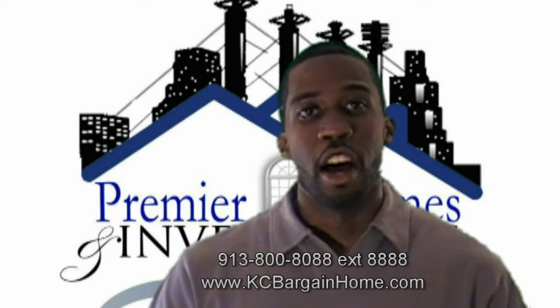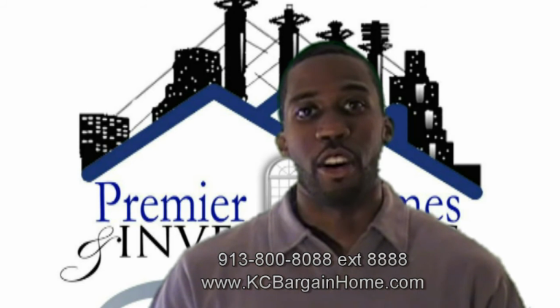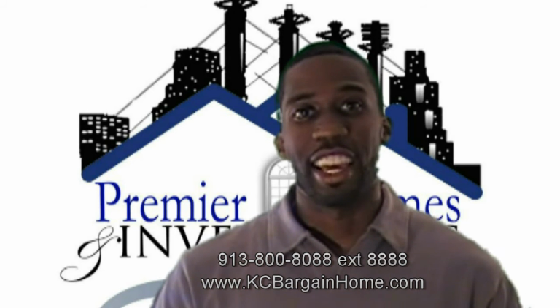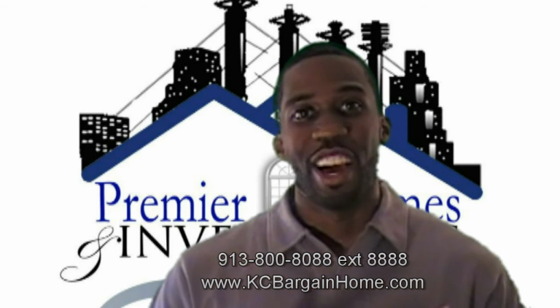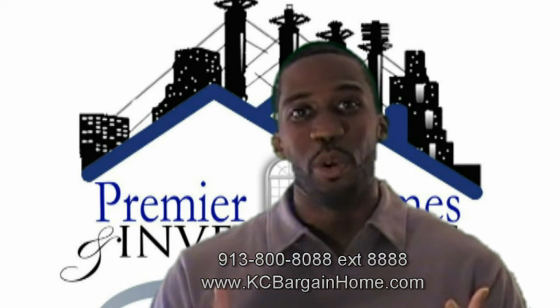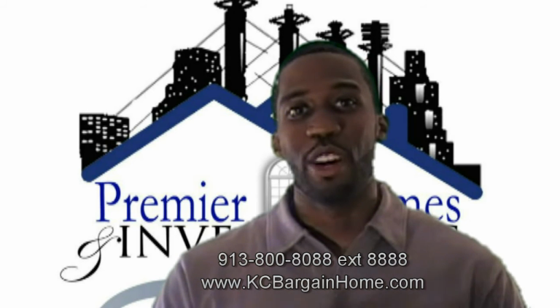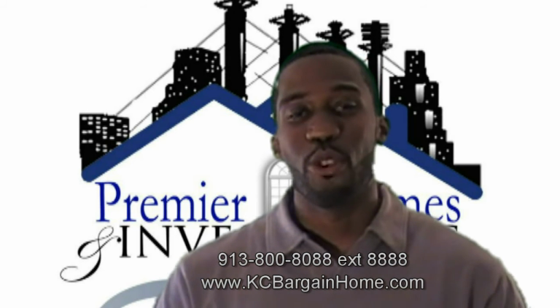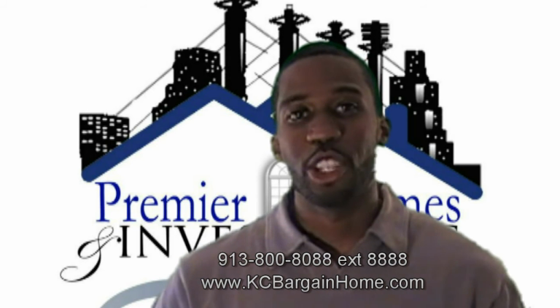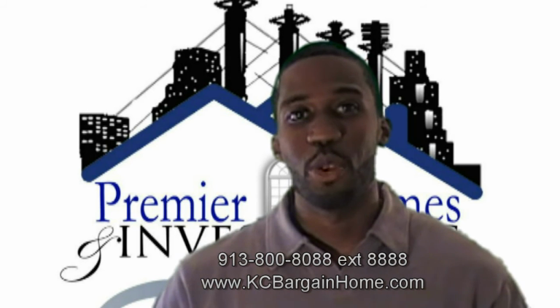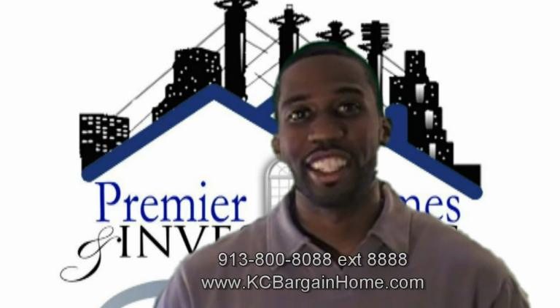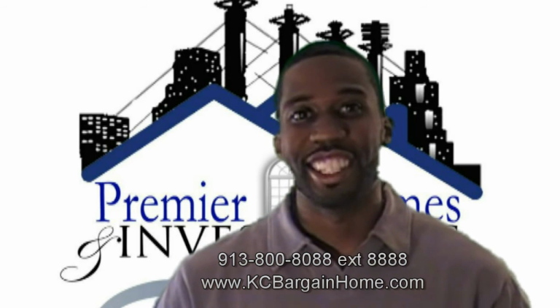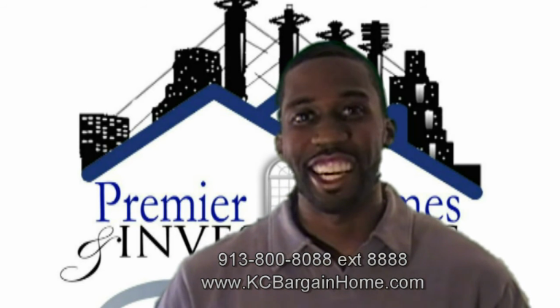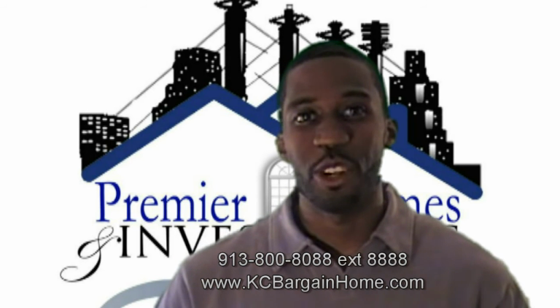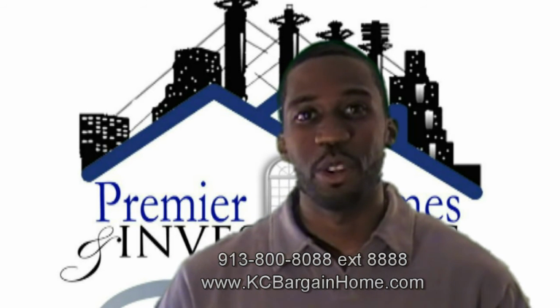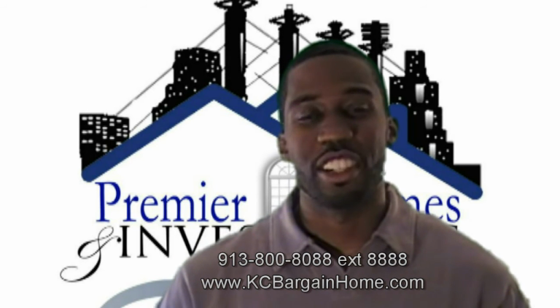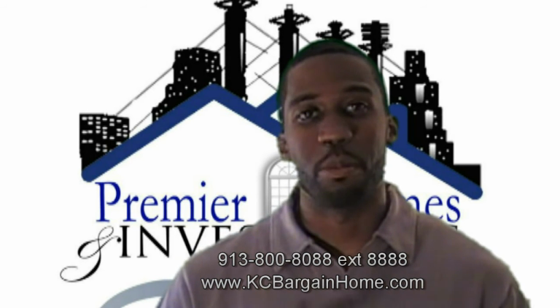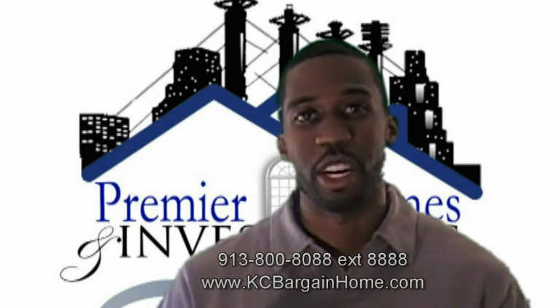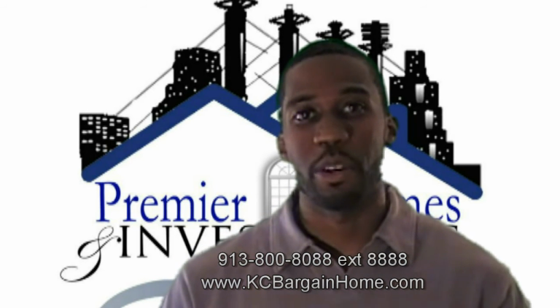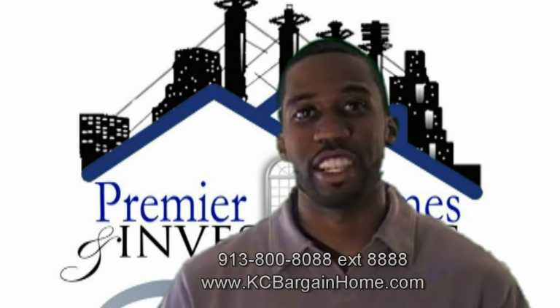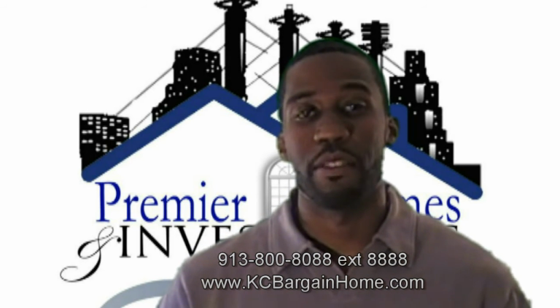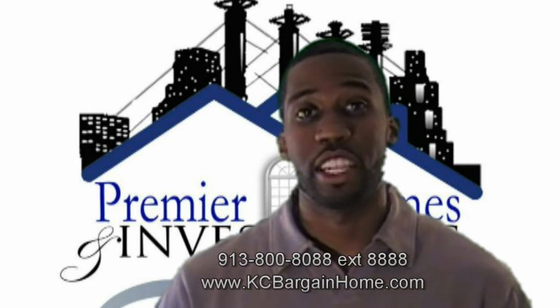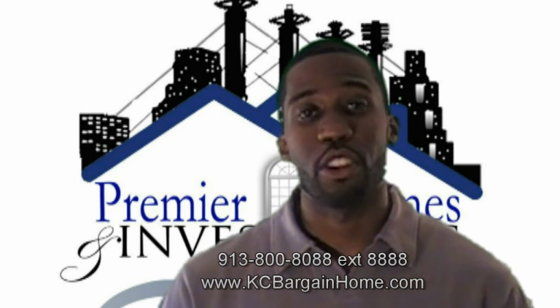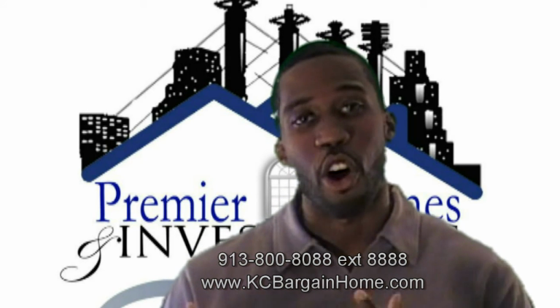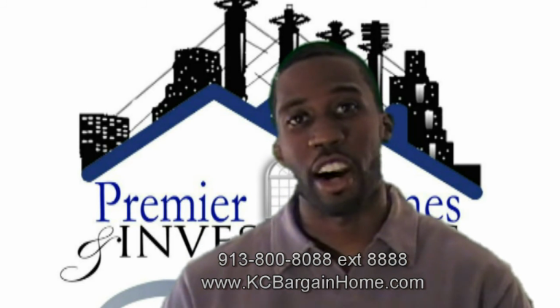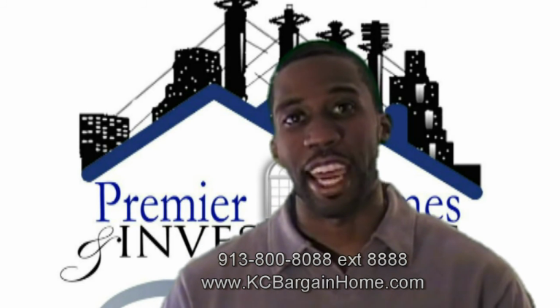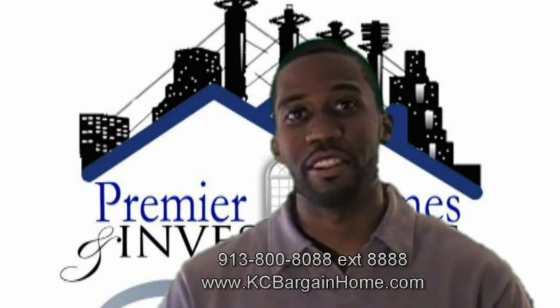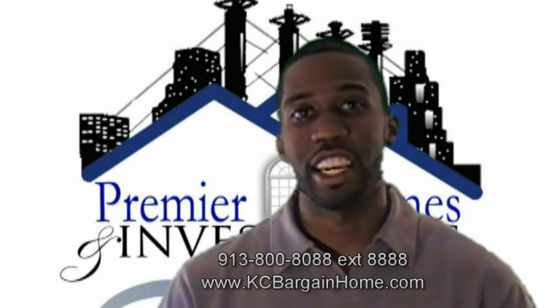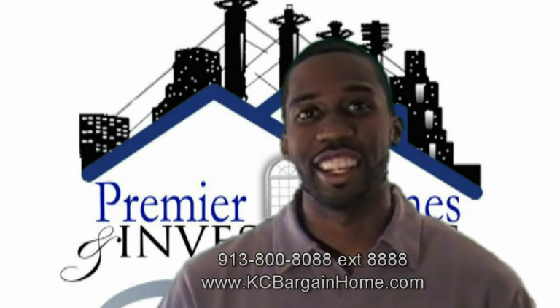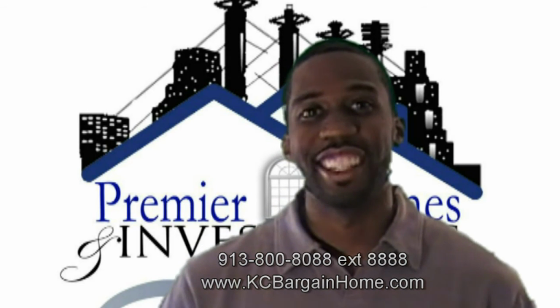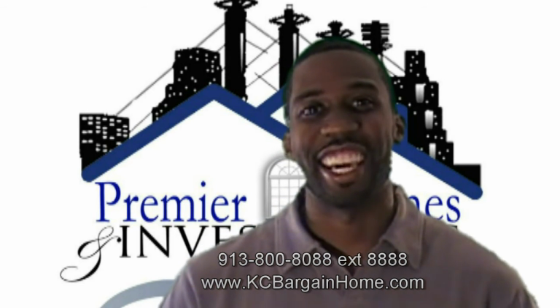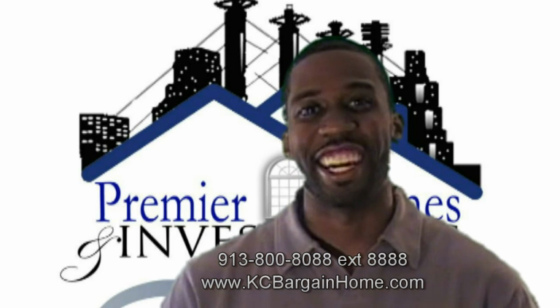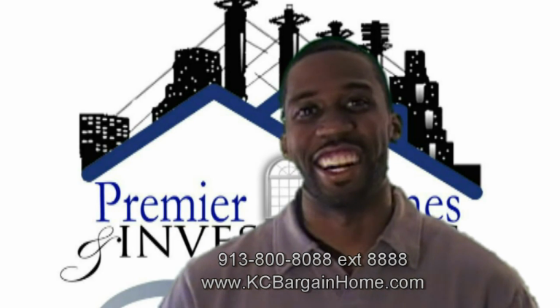We look forward to seeing you September 17th or 18th. Take care.